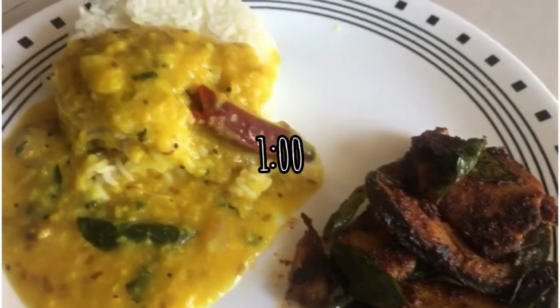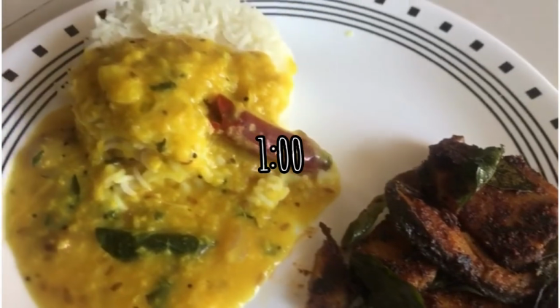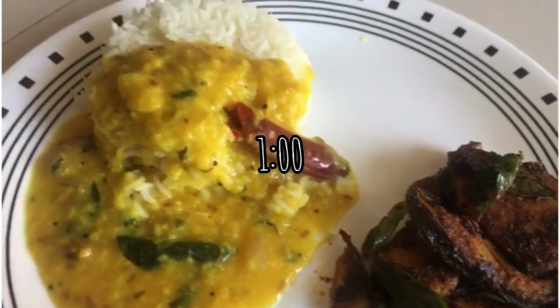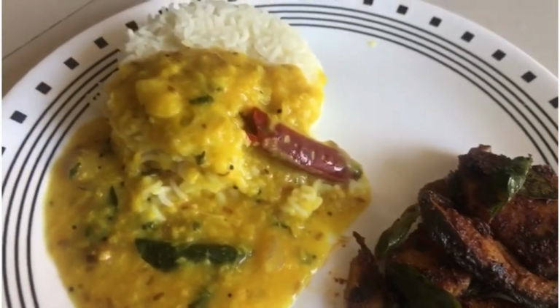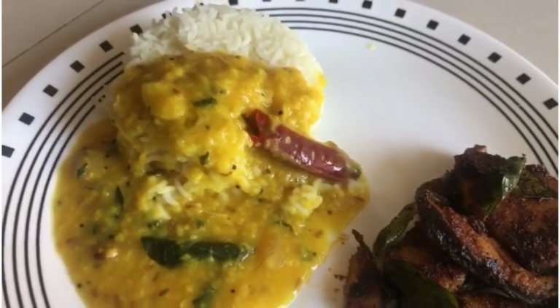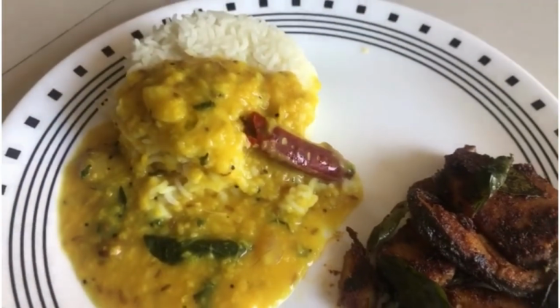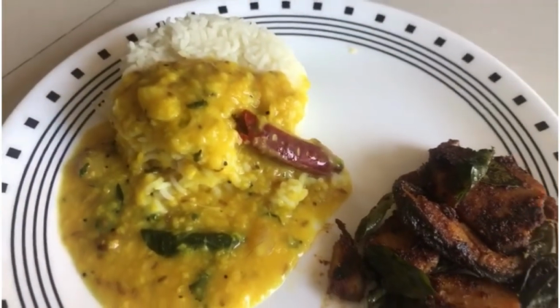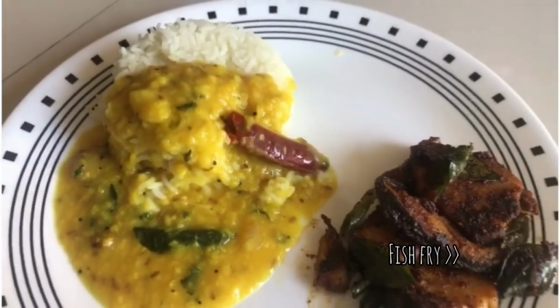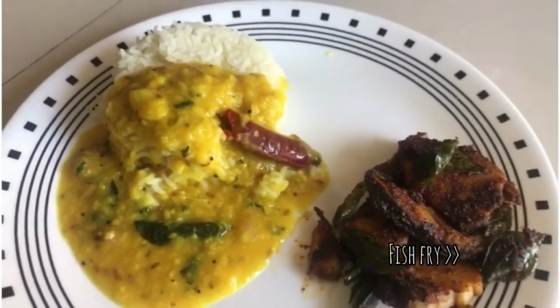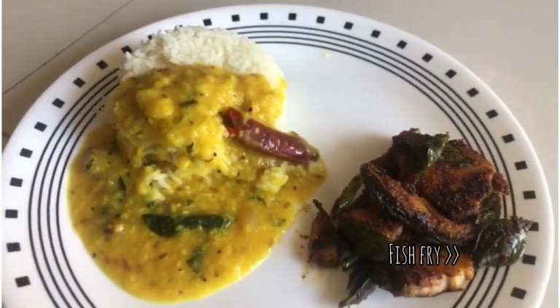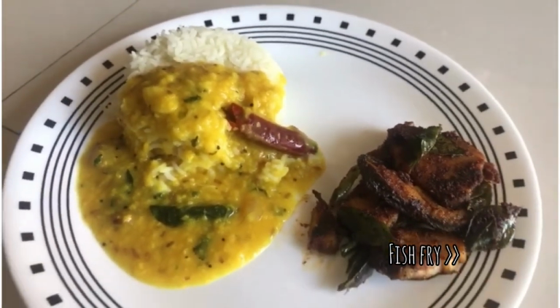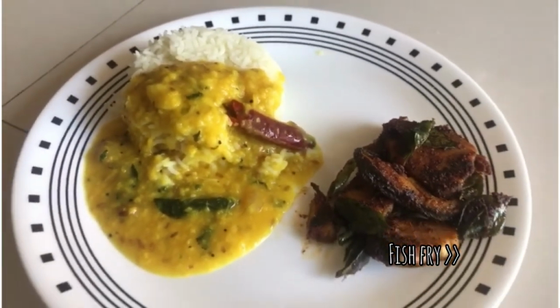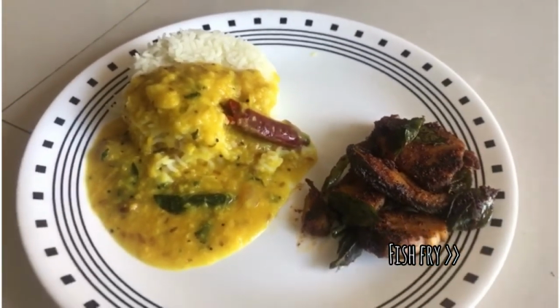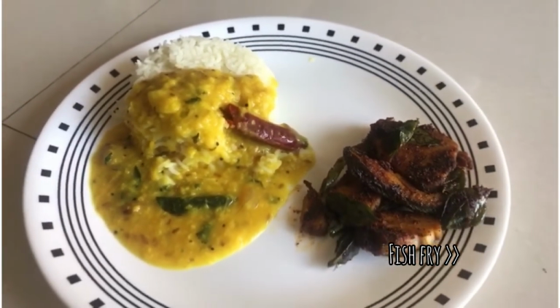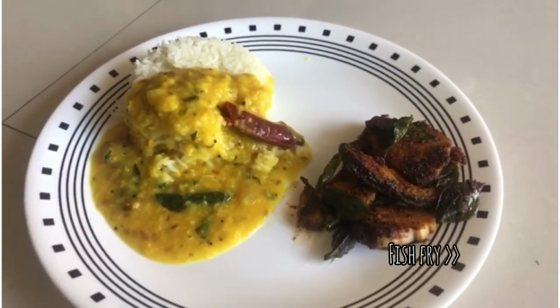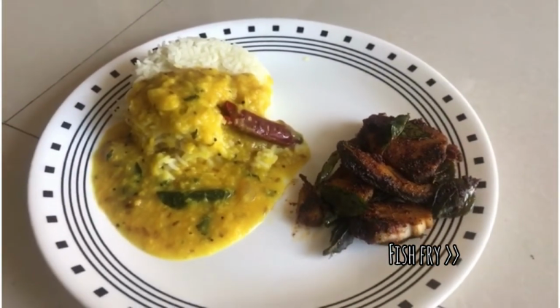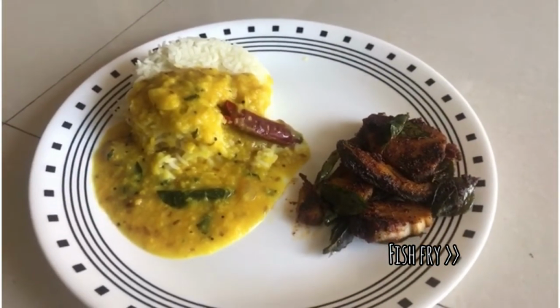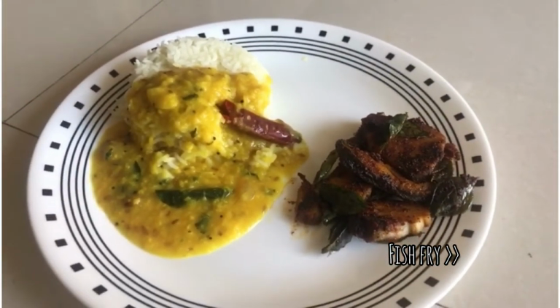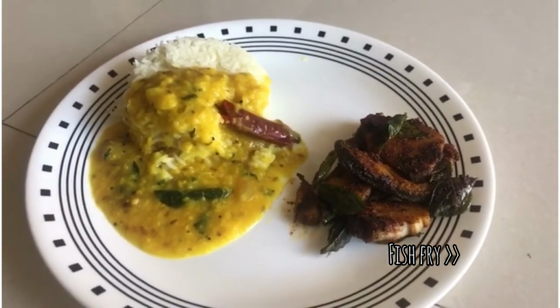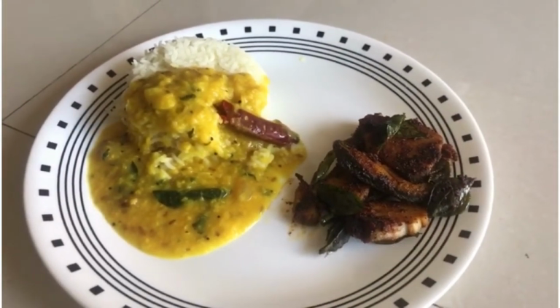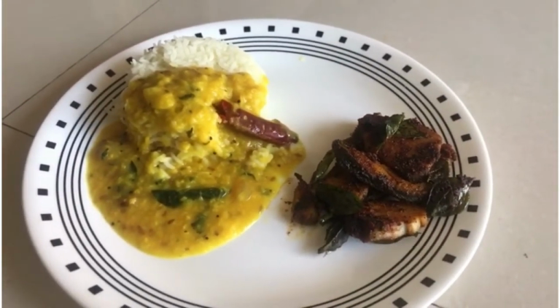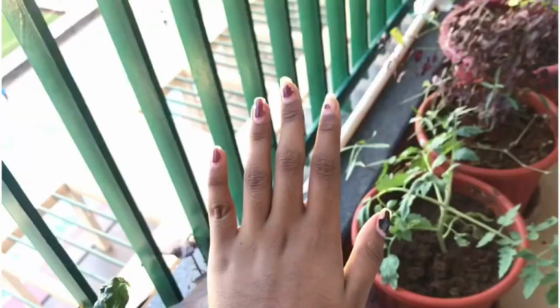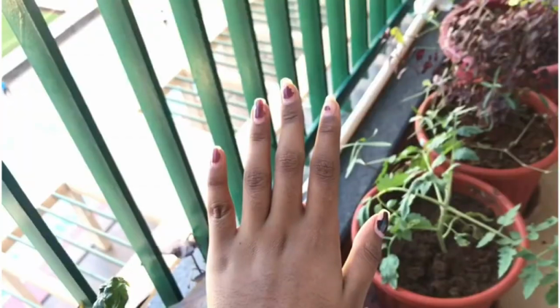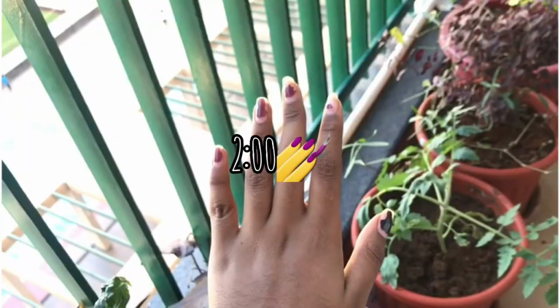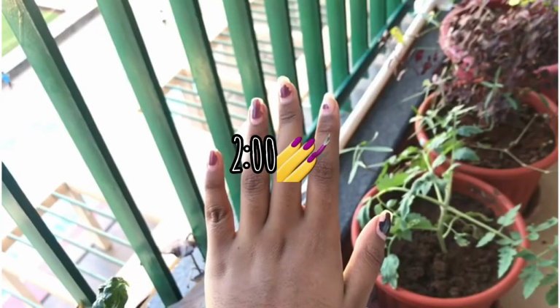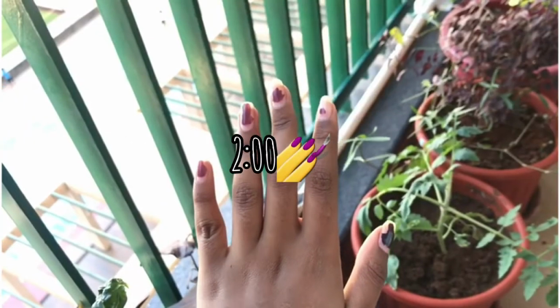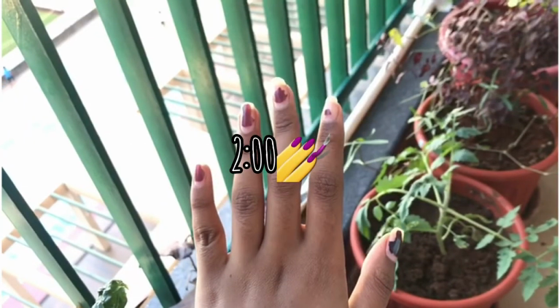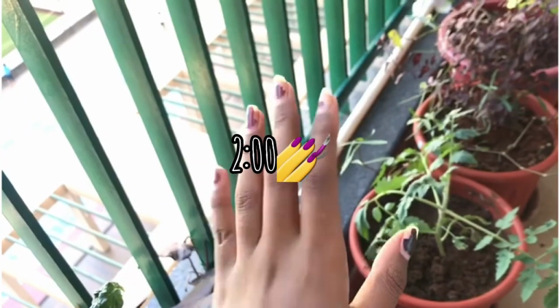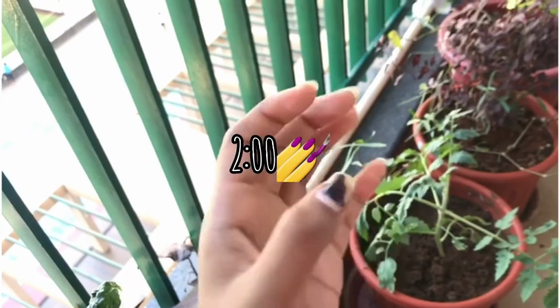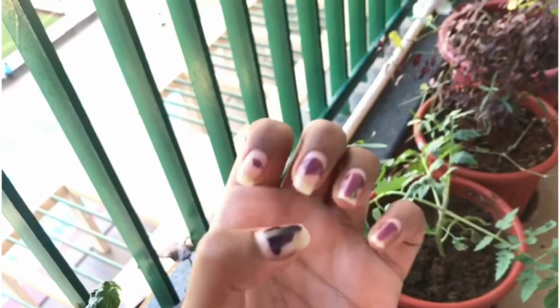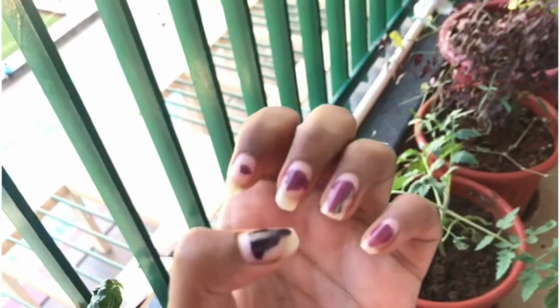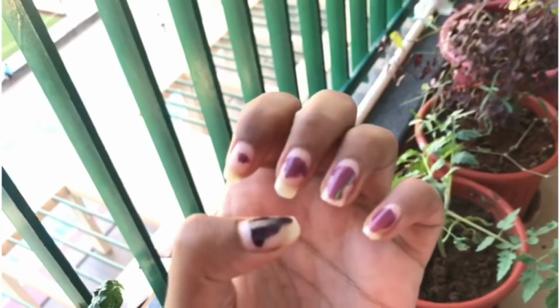After chemistry class, I decided to eat lunch.